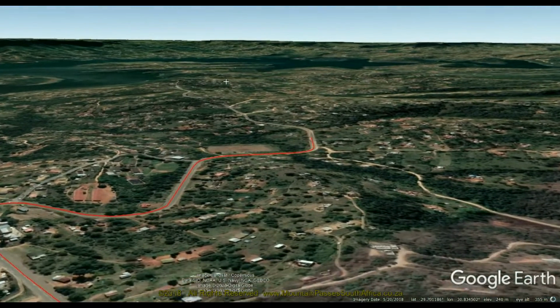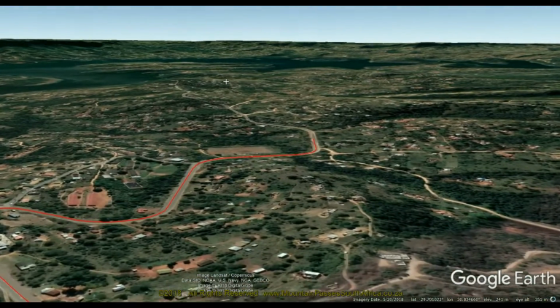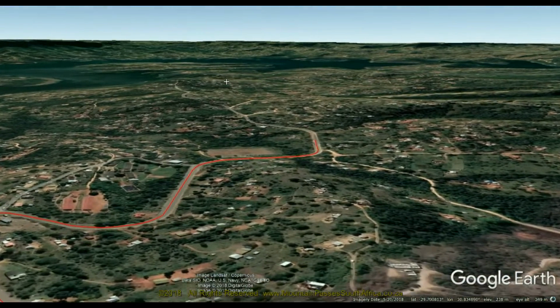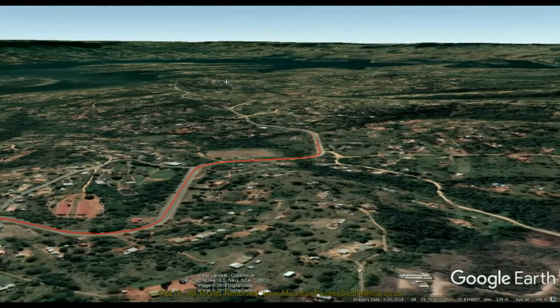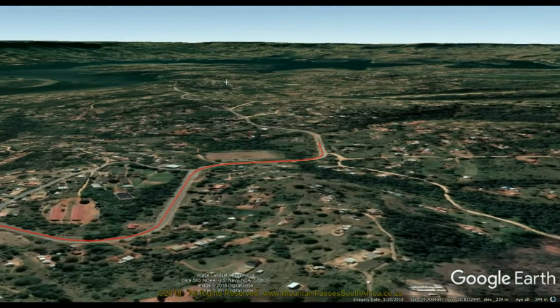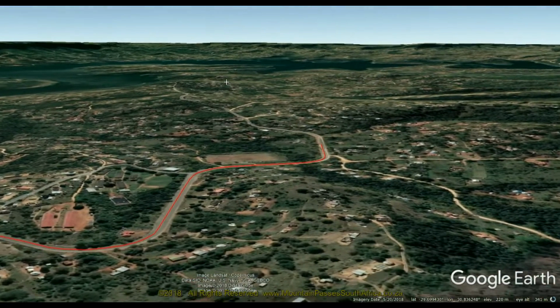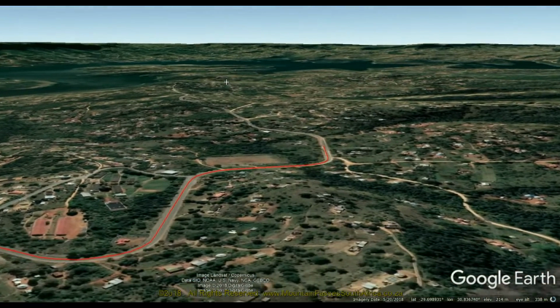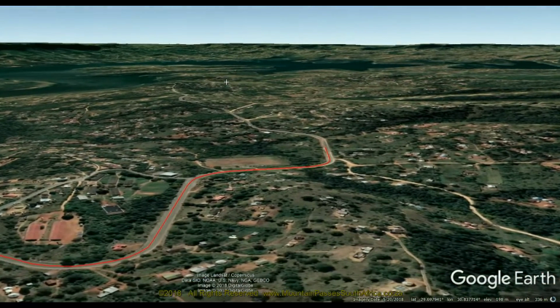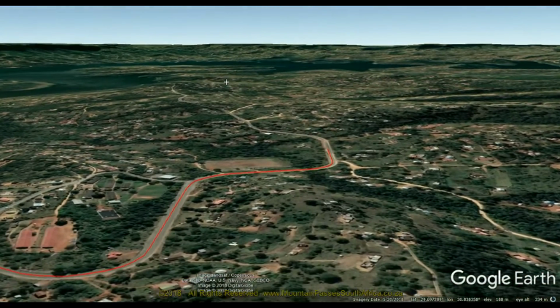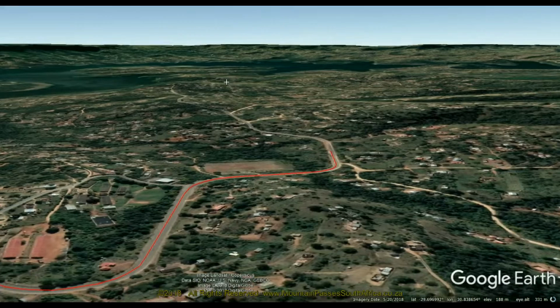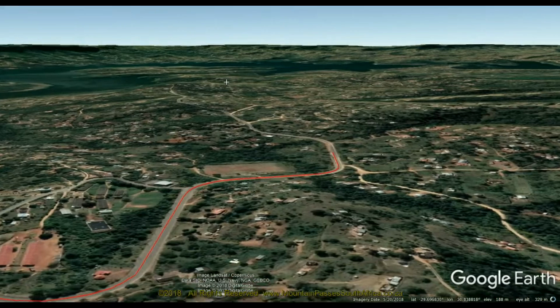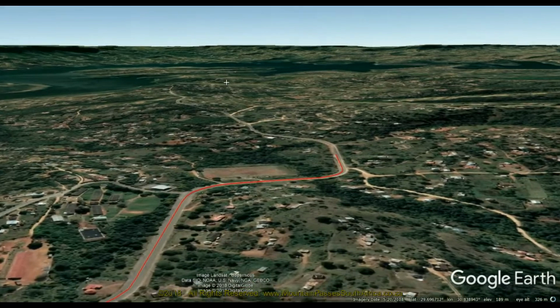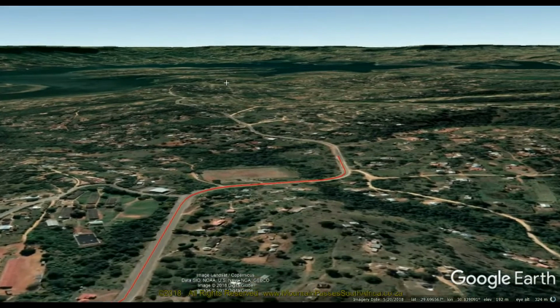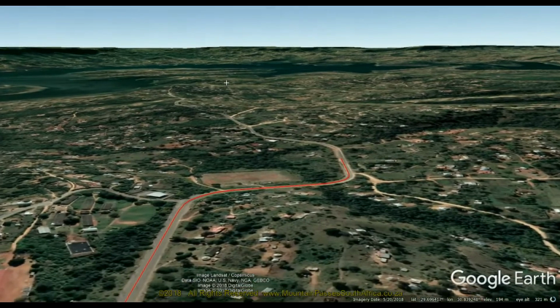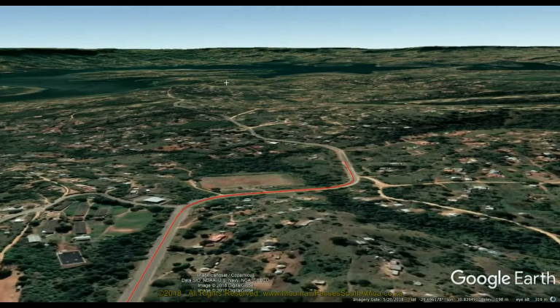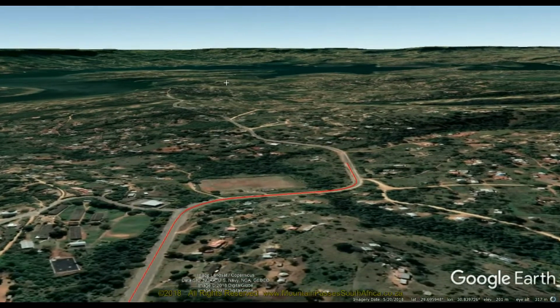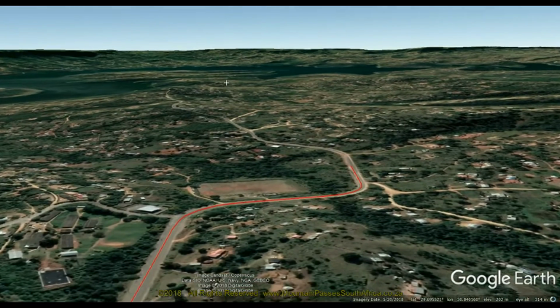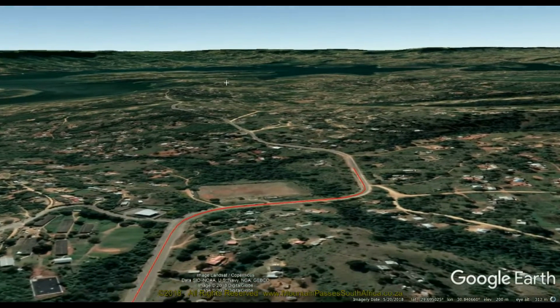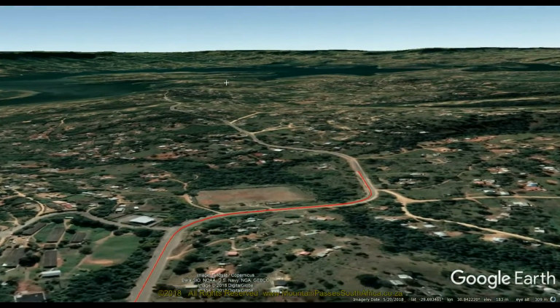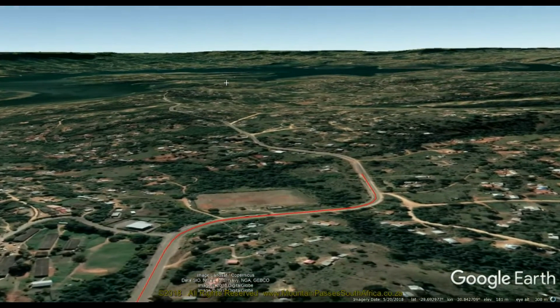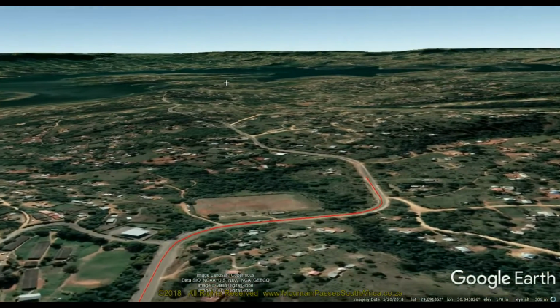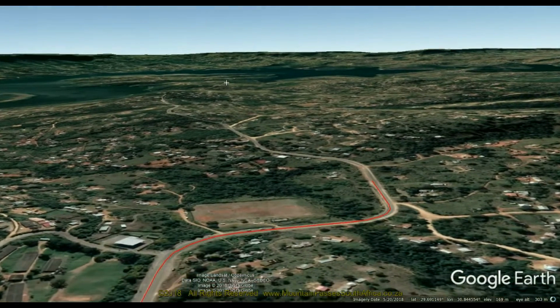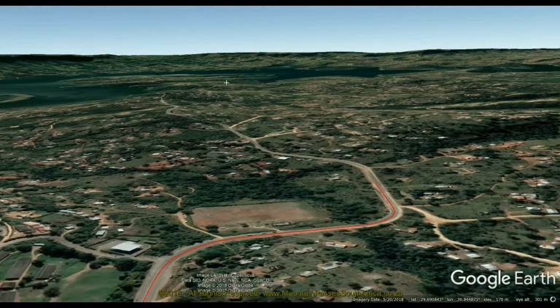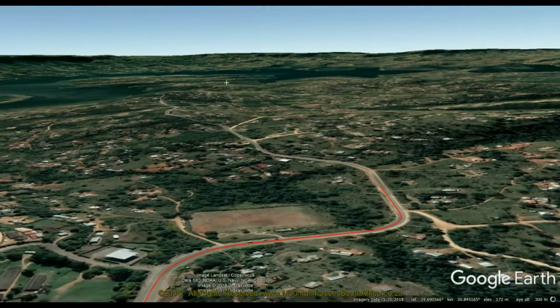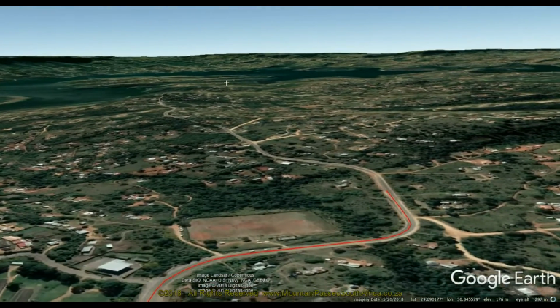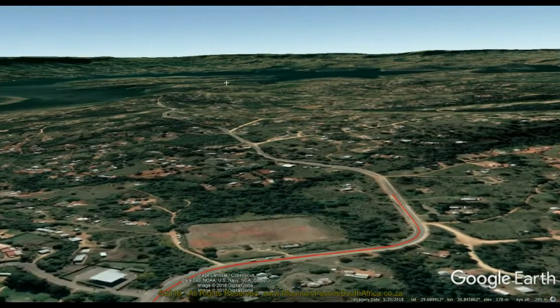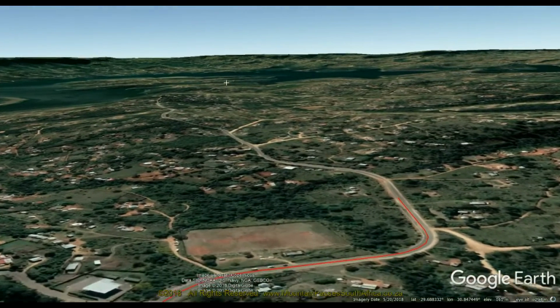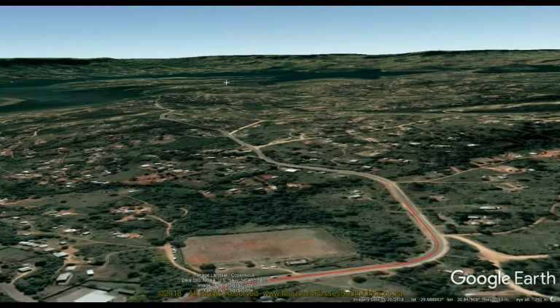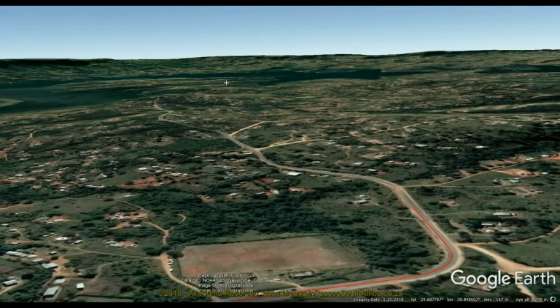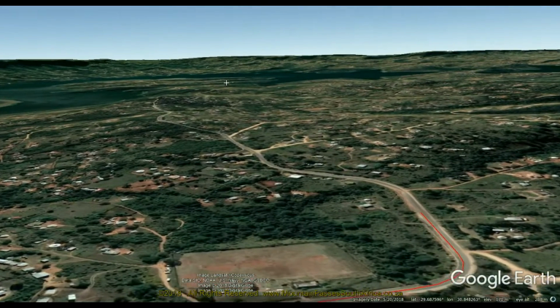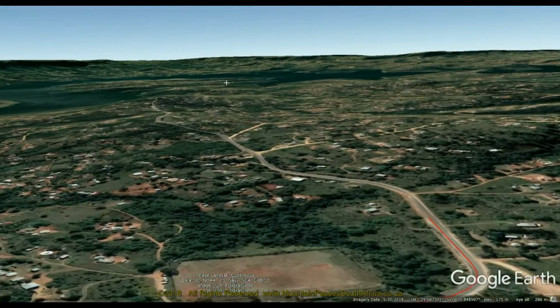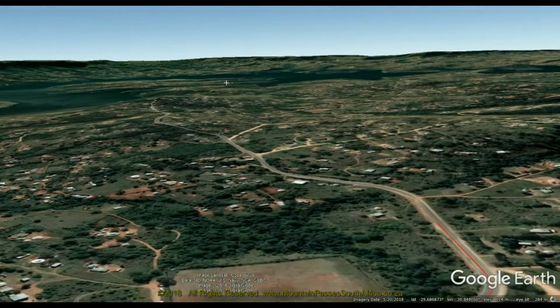The Inanda Dam is one of the biggest dams in the KZN area and has a capacity of 251.6 million cubic meters.